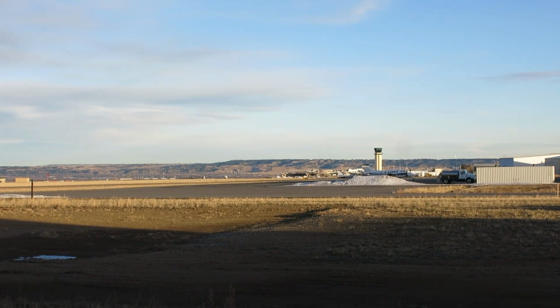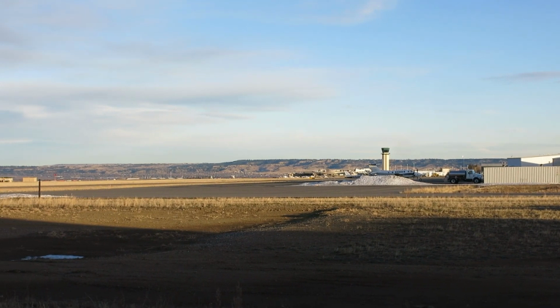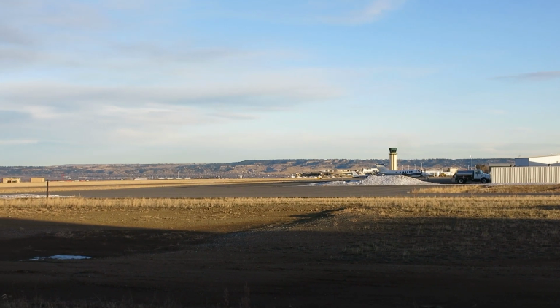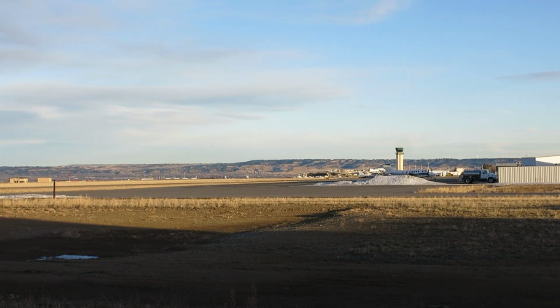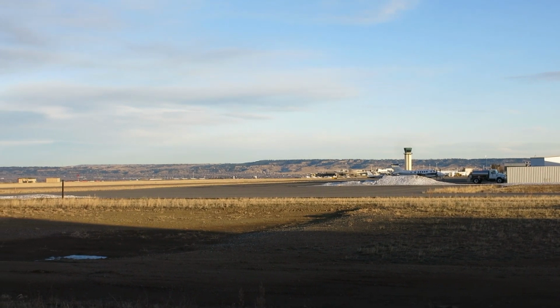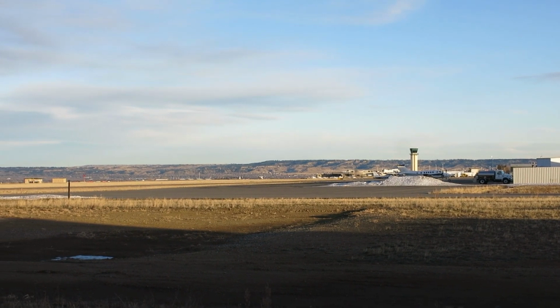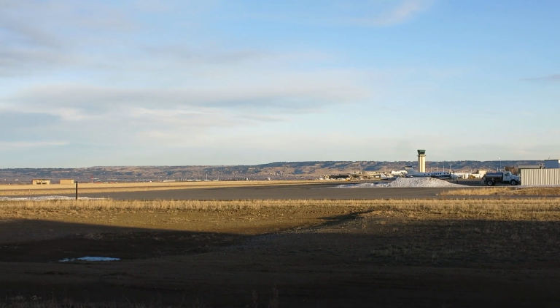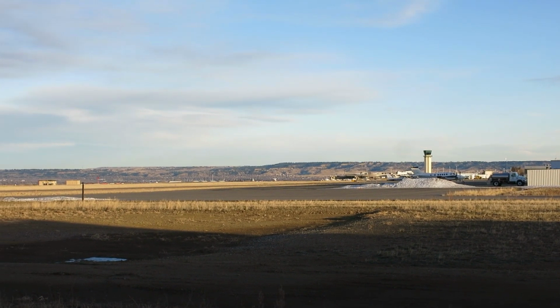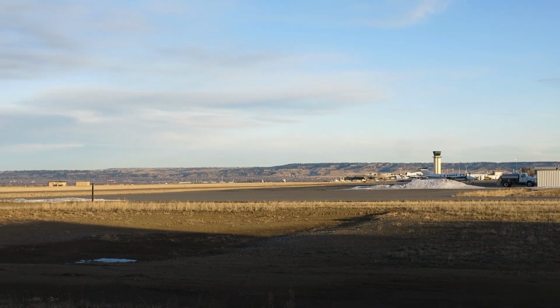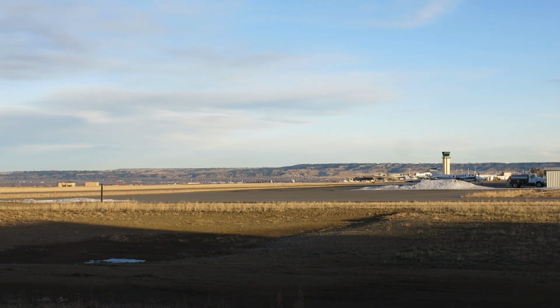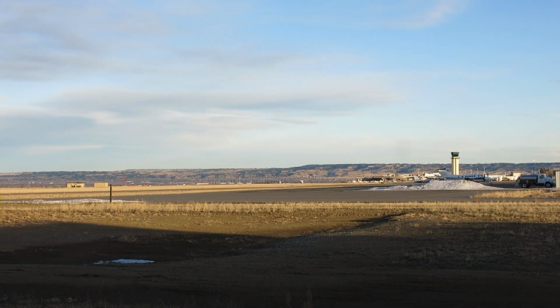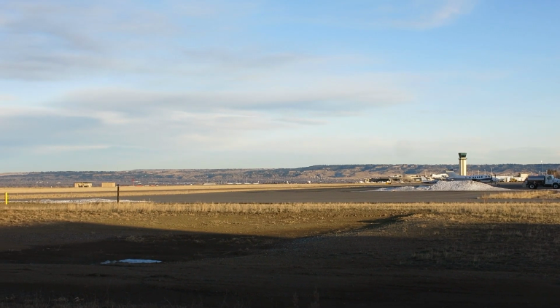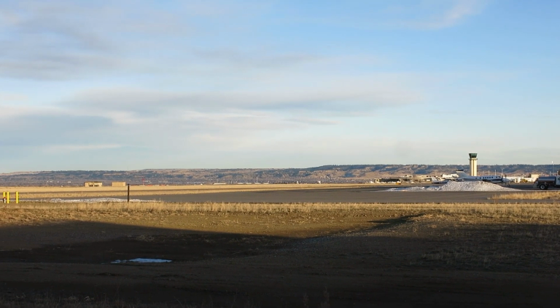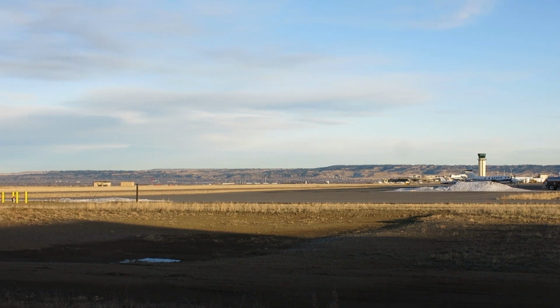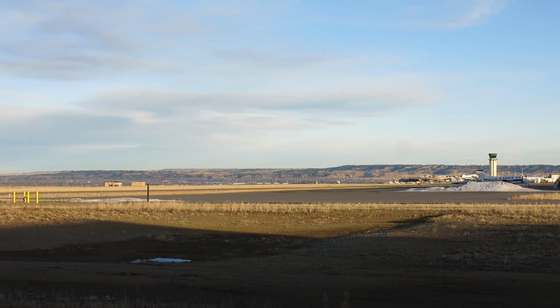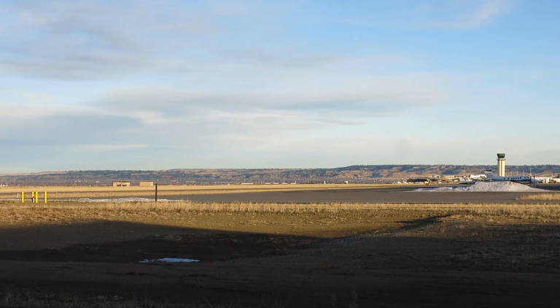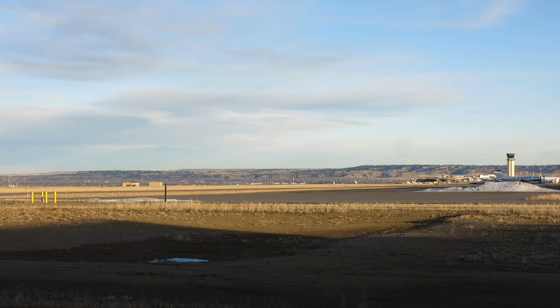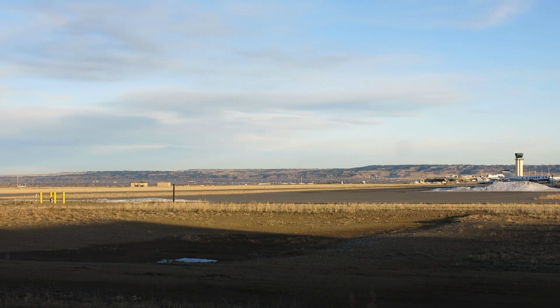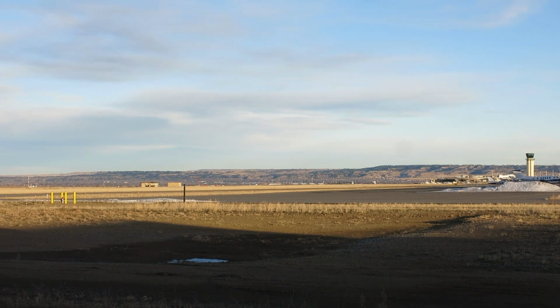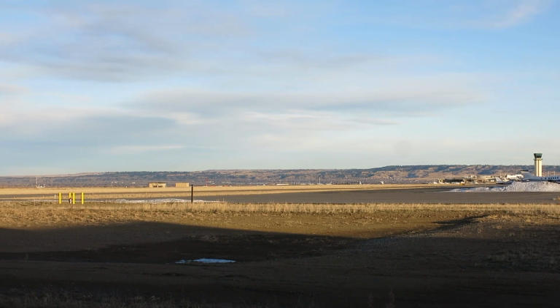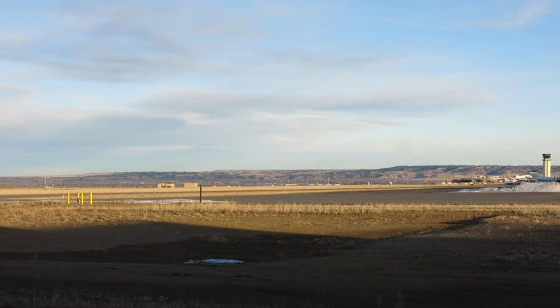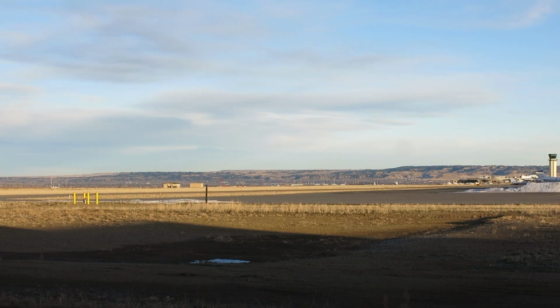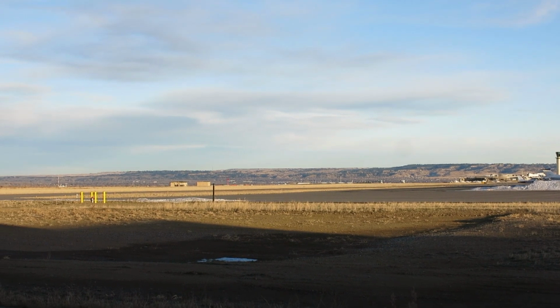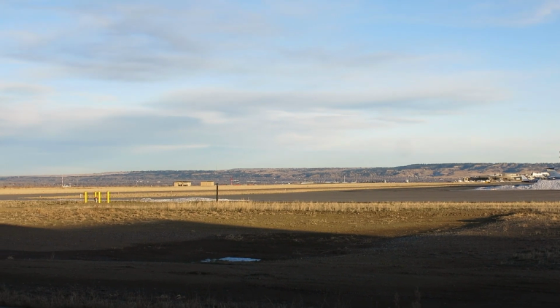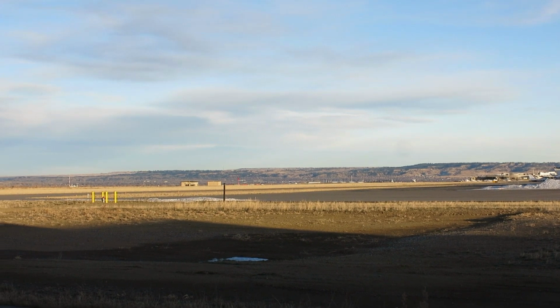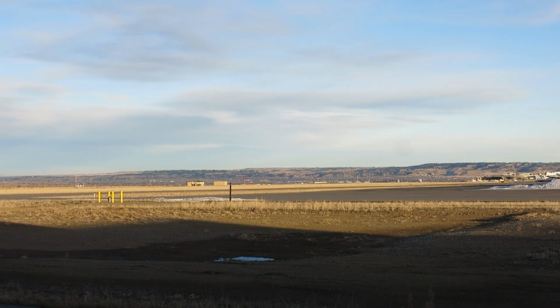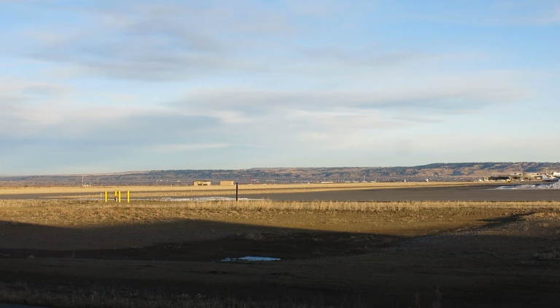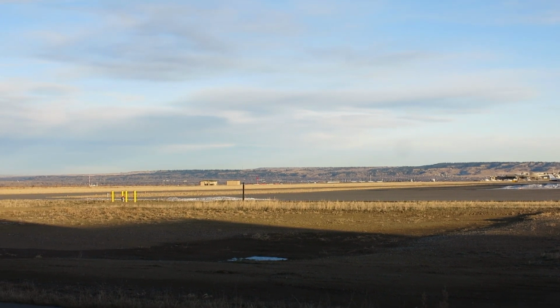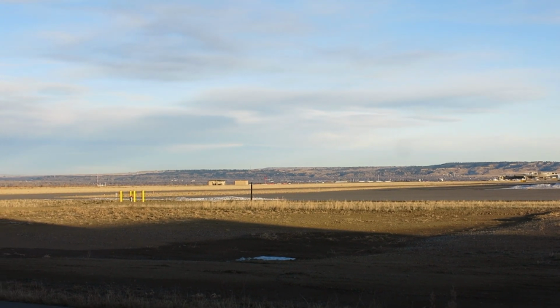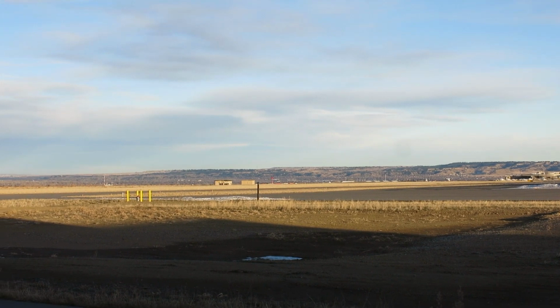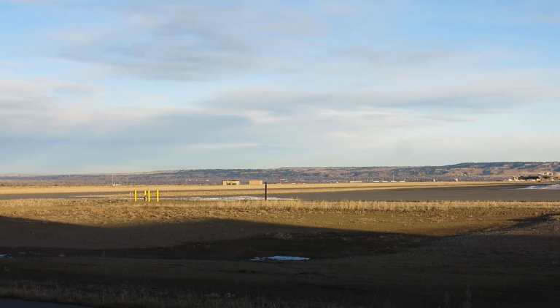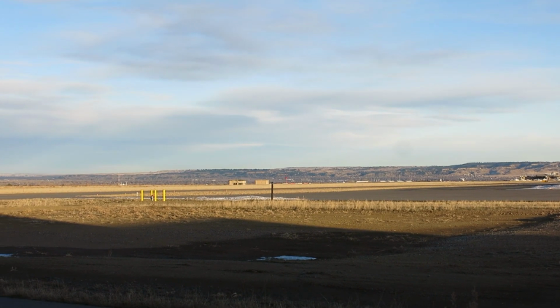Pretty decent day today. It was a little chilly and cloudy, had a little bit of snow this morning, but it turned out to be a pretty decent day.